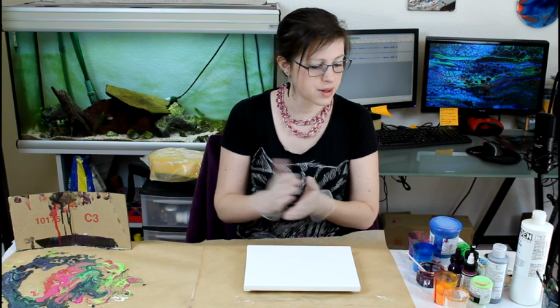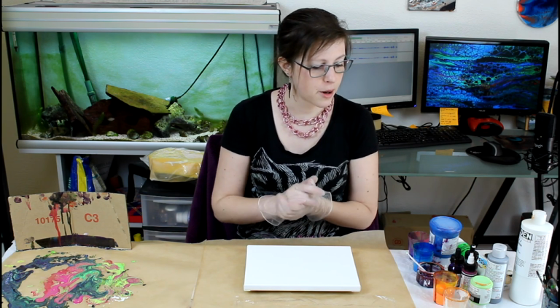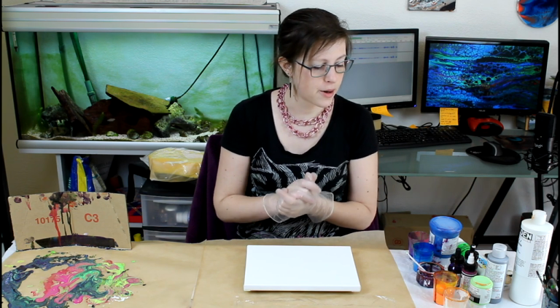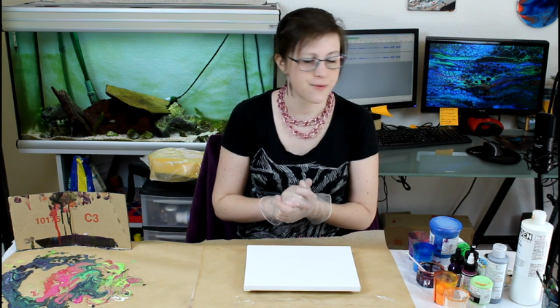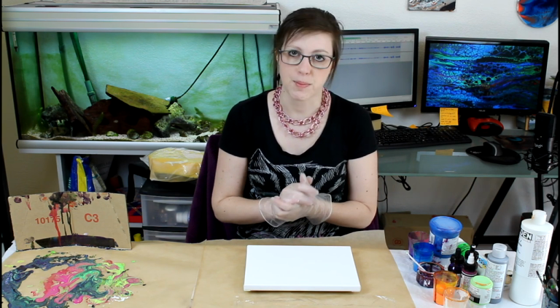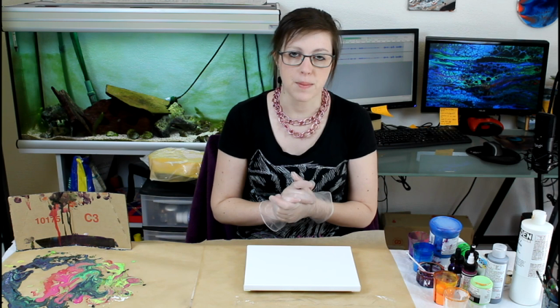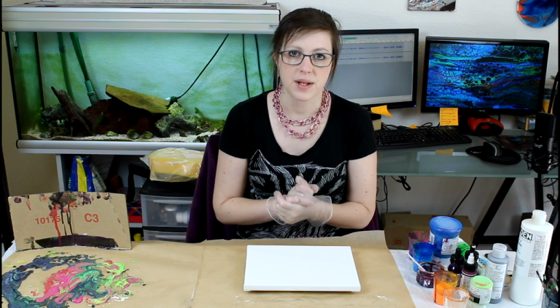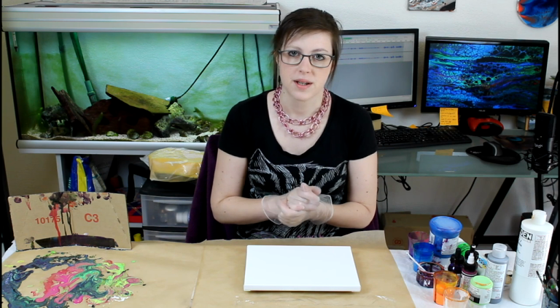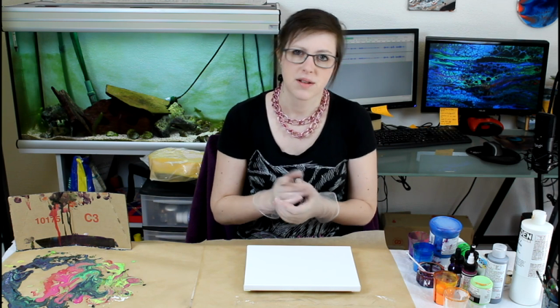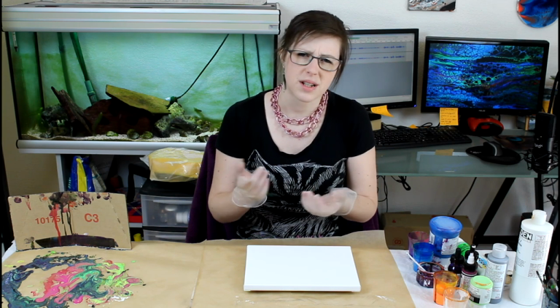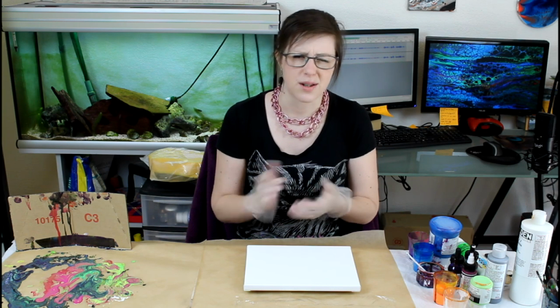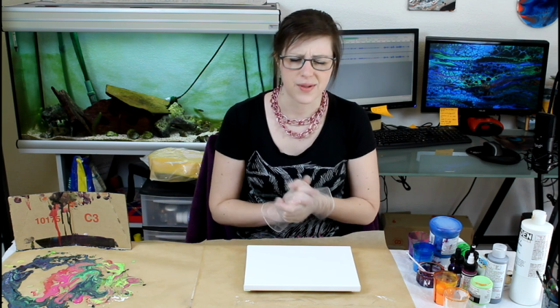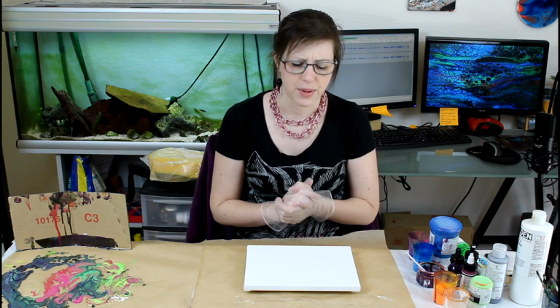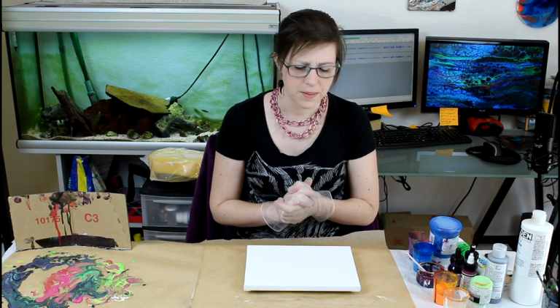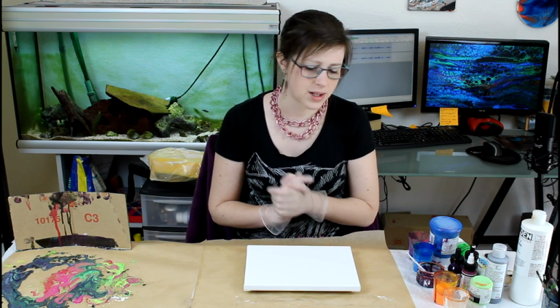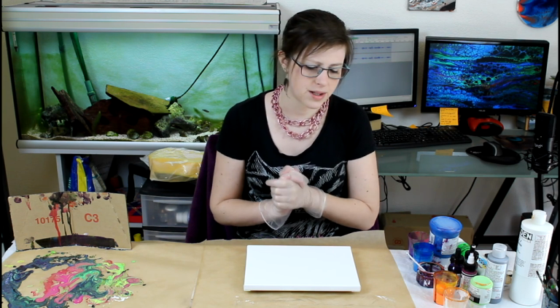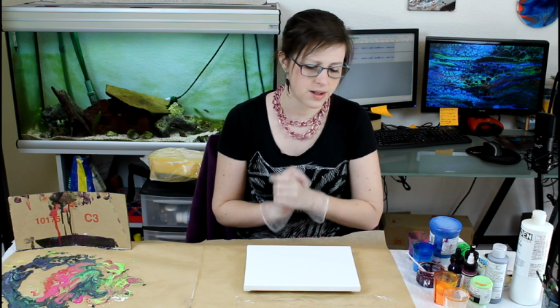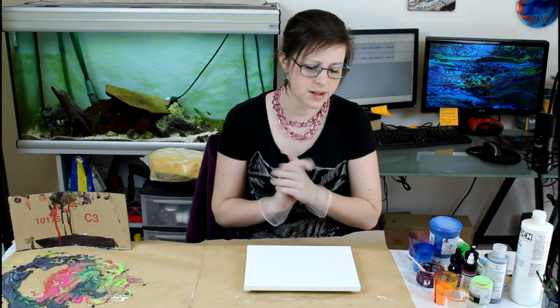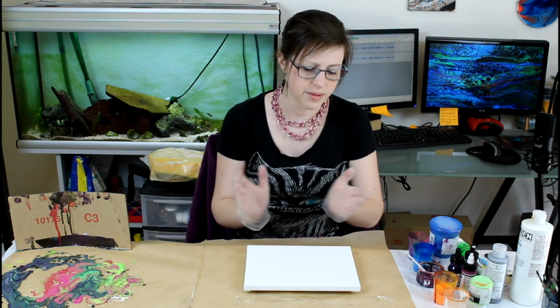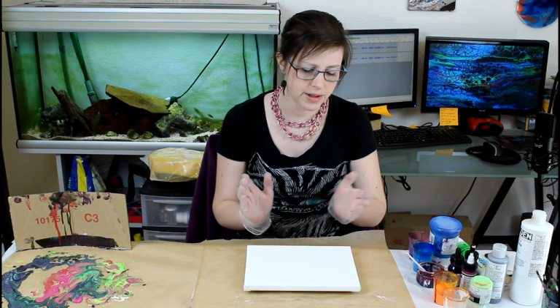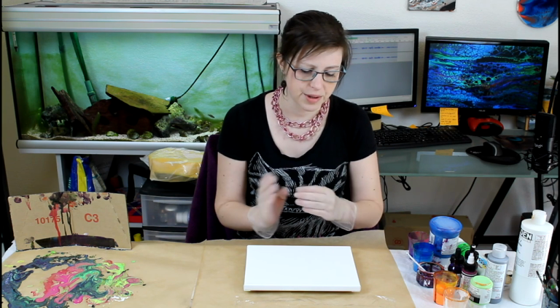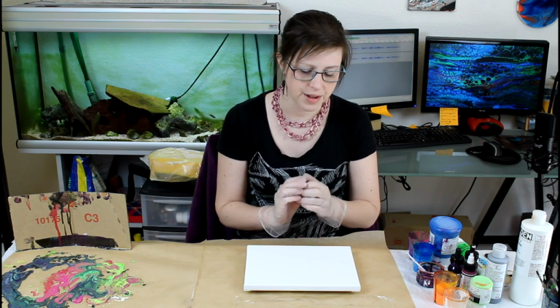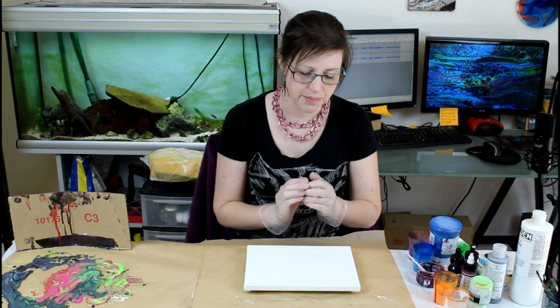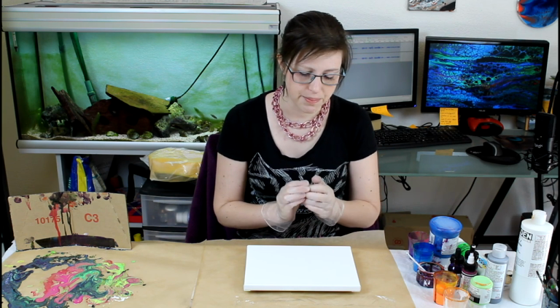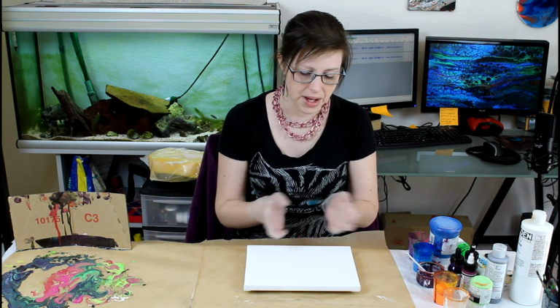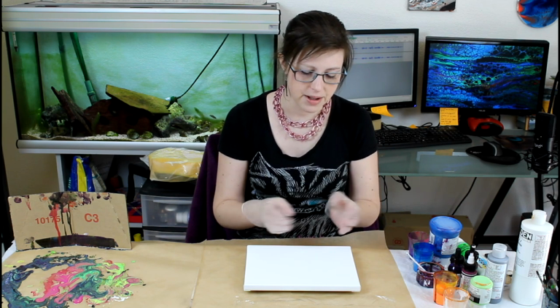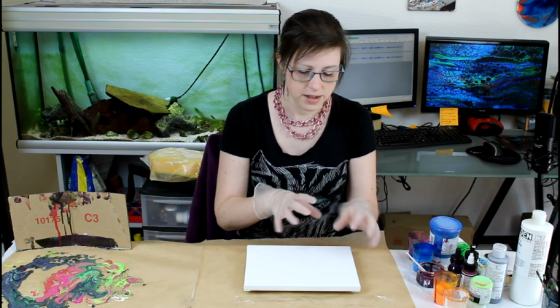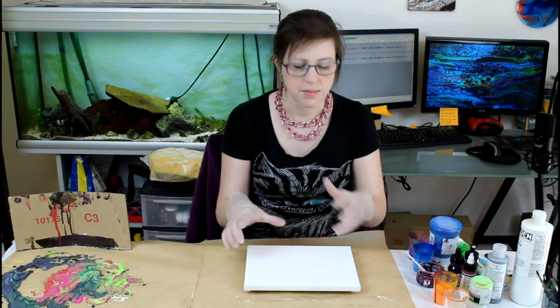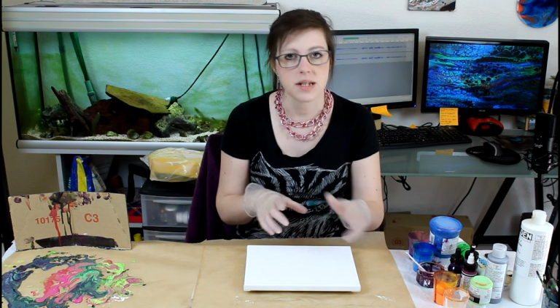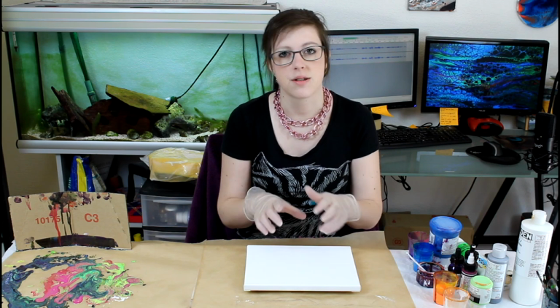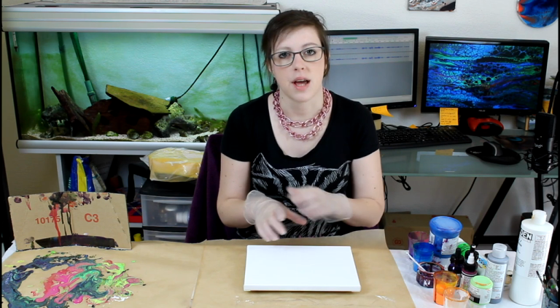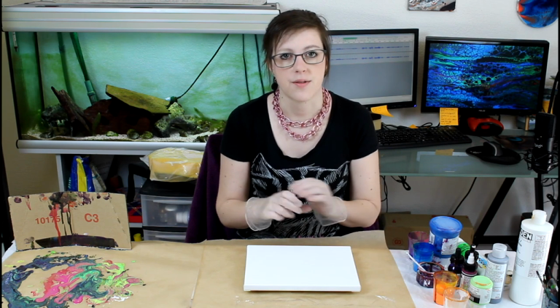I will start by doing a flip cup, because I love flip cup and it's an easy way to get the paint nicely mixed on the canvas.